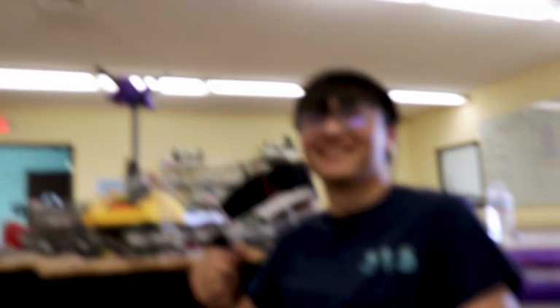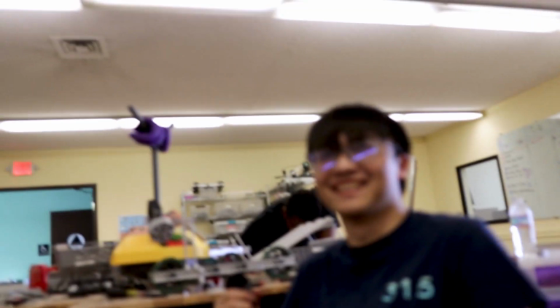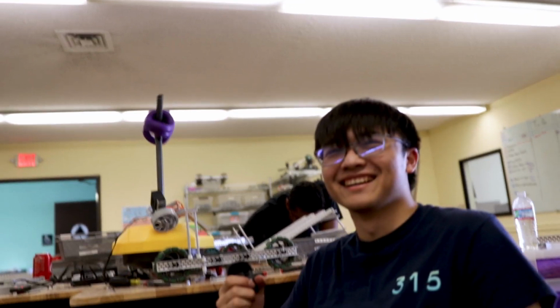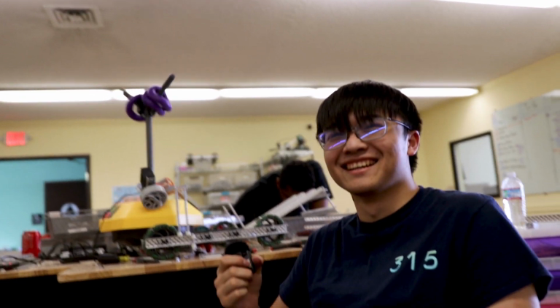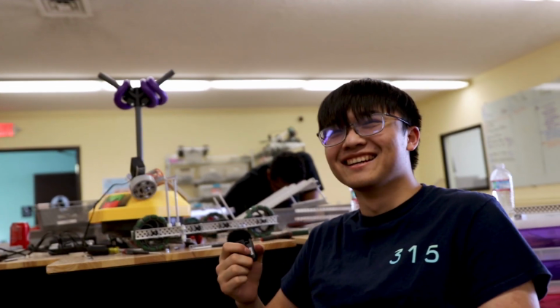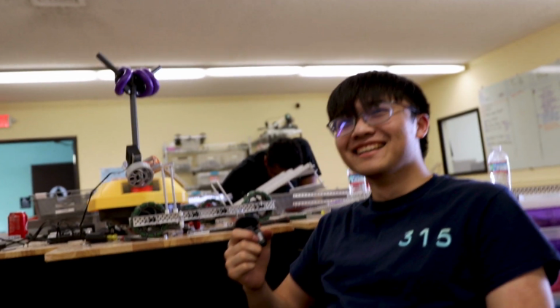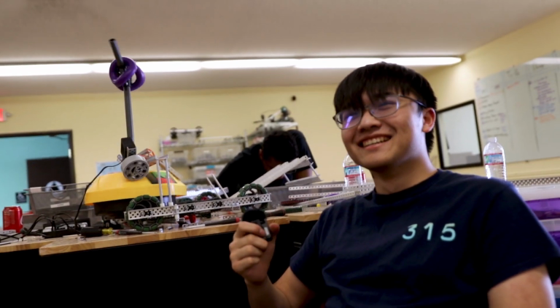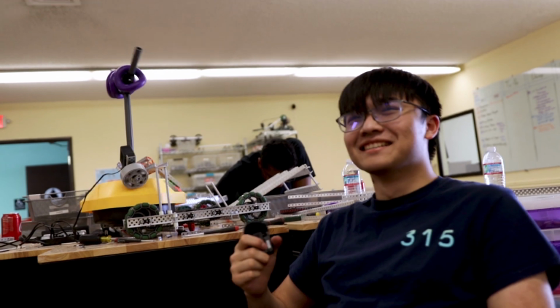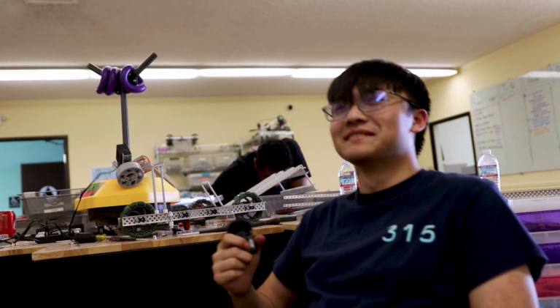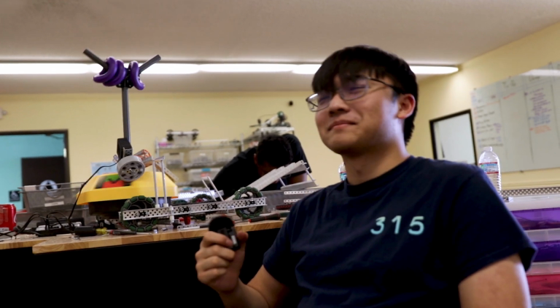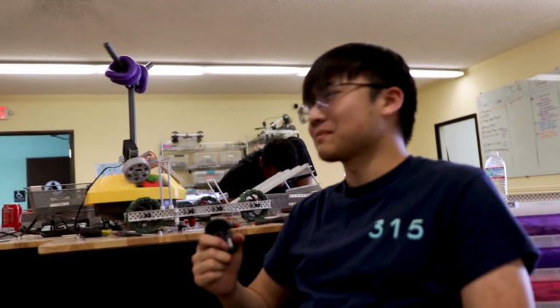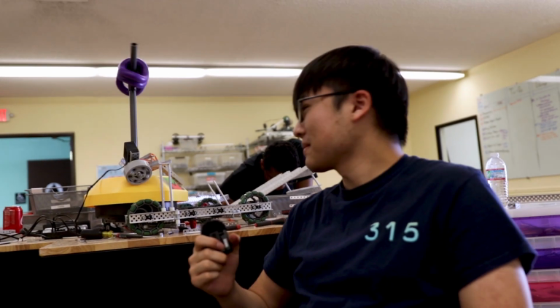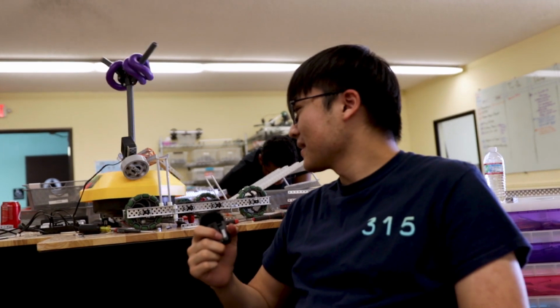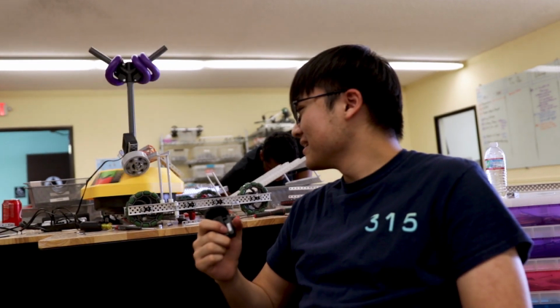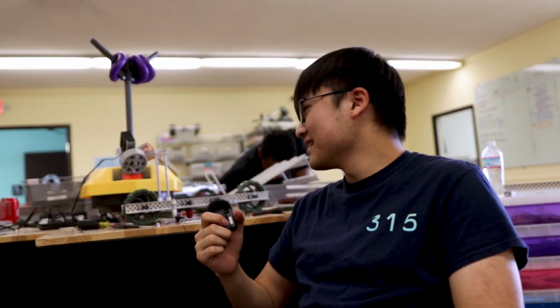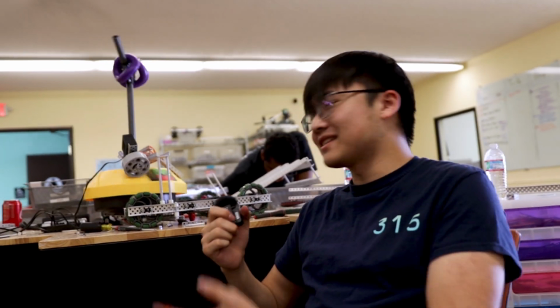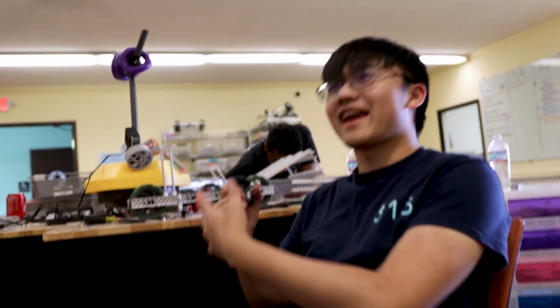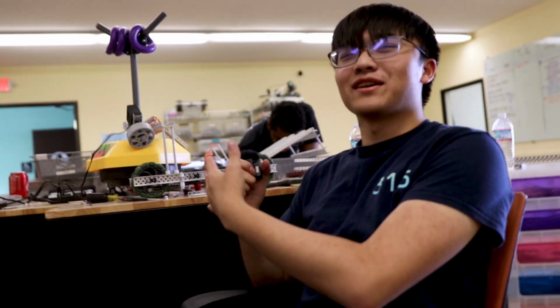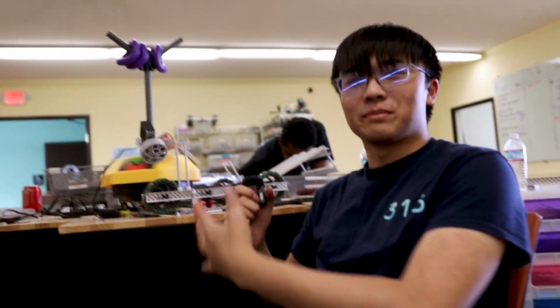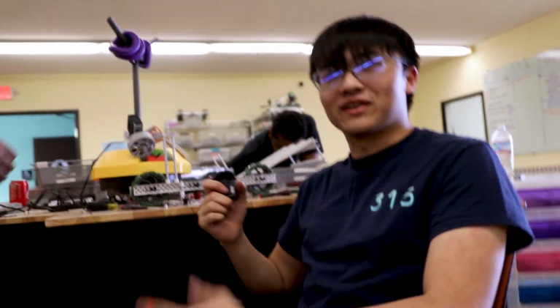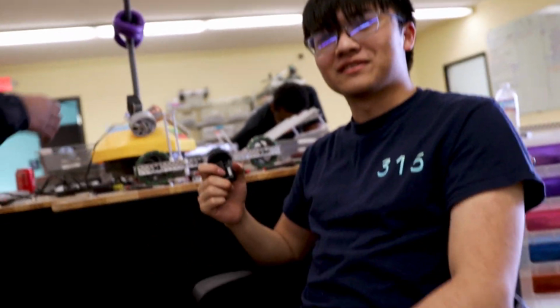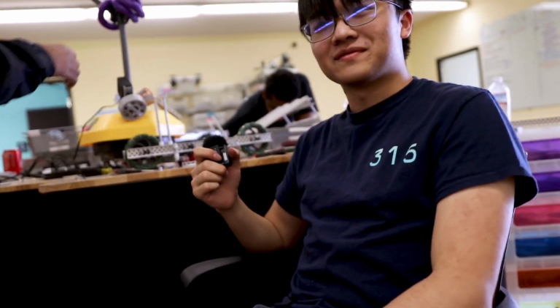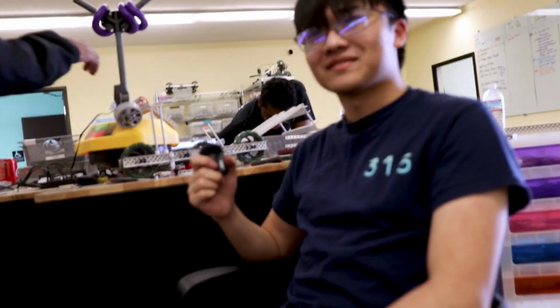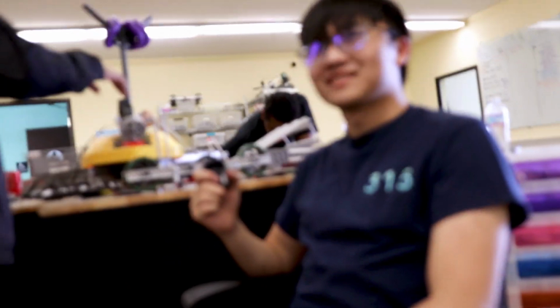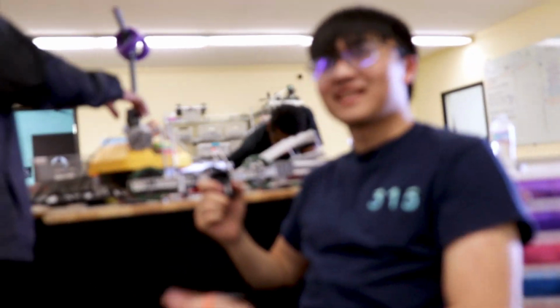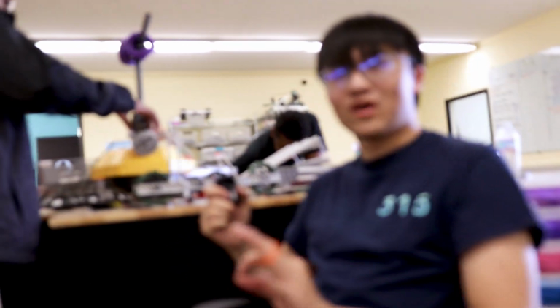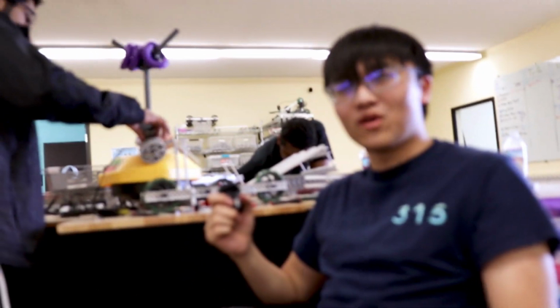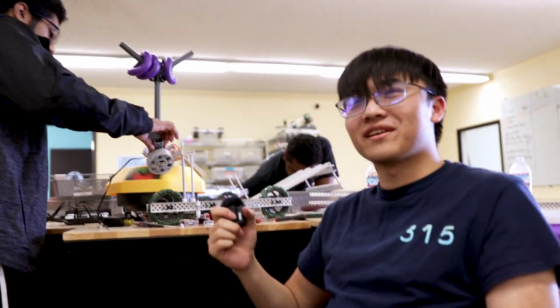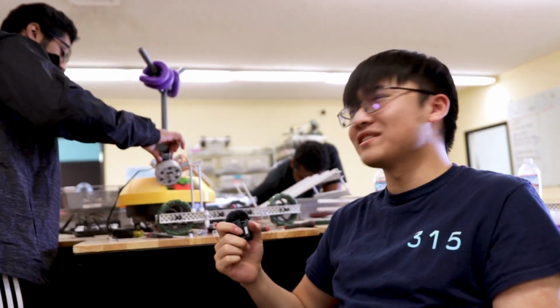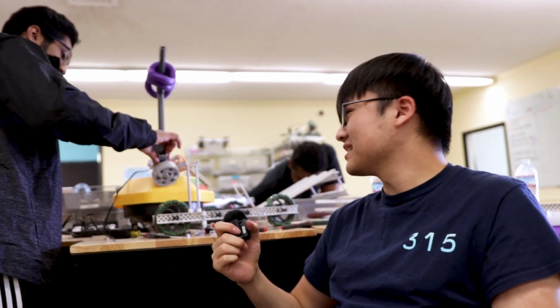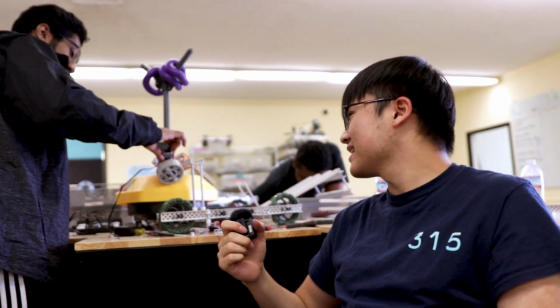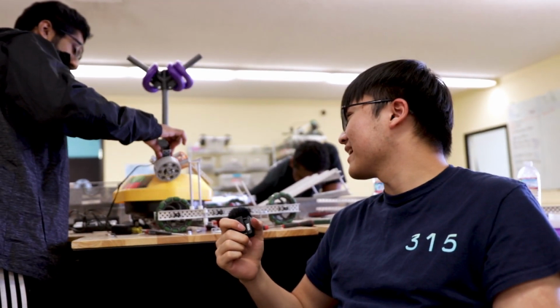Let's just talk about it. It's the can opener. That's all there is to say.